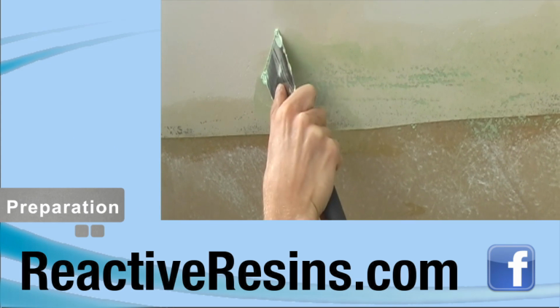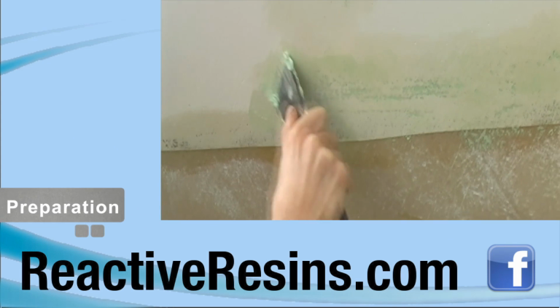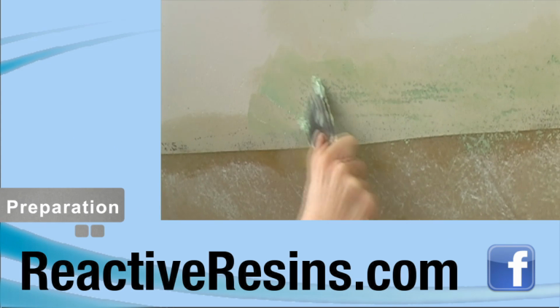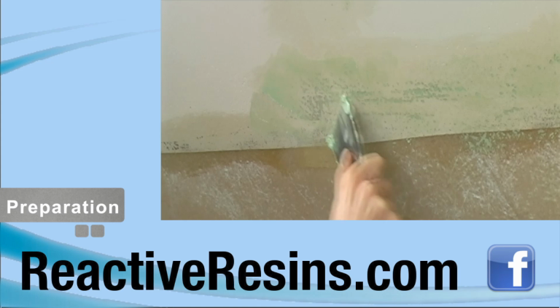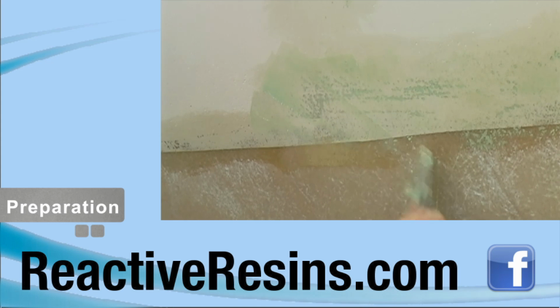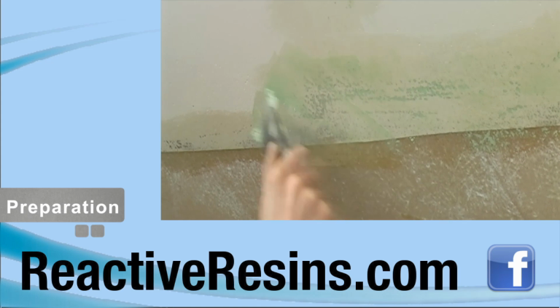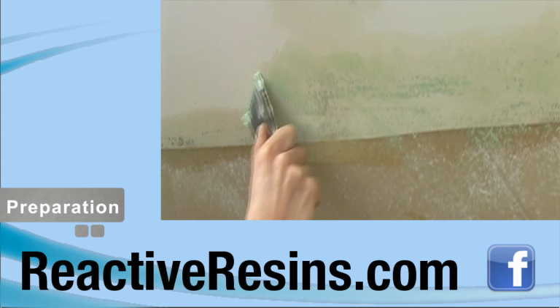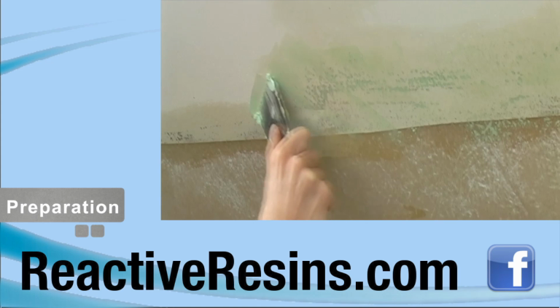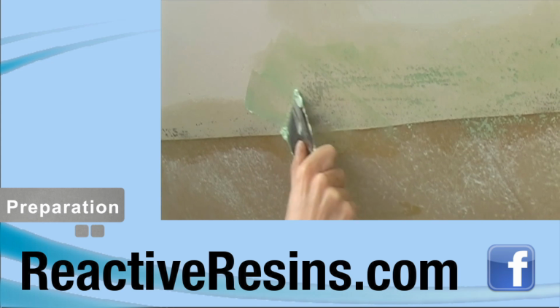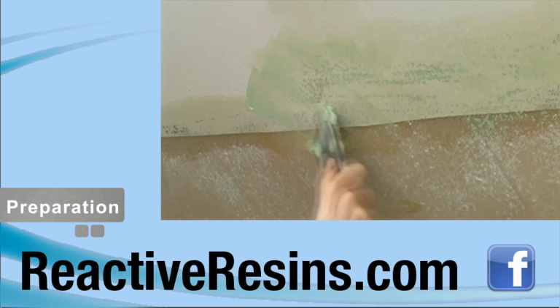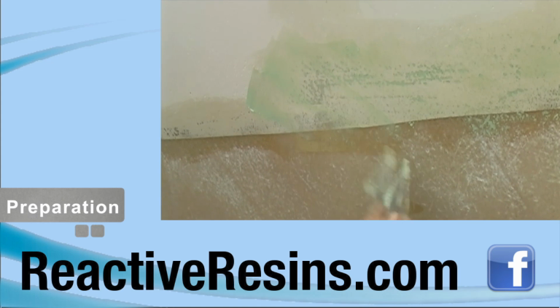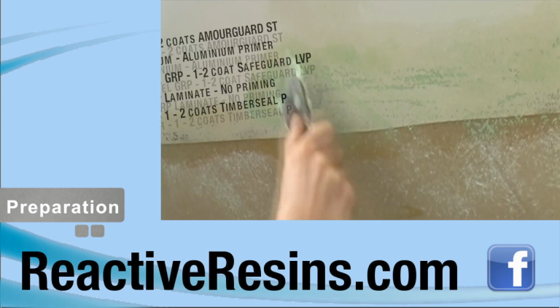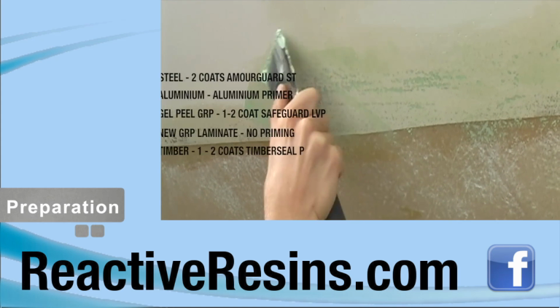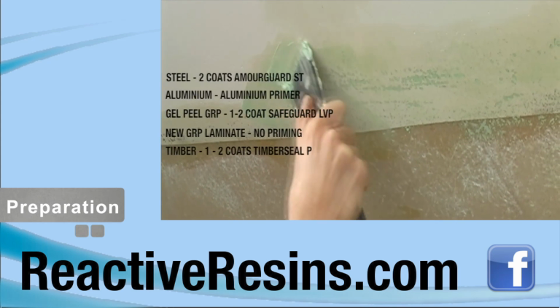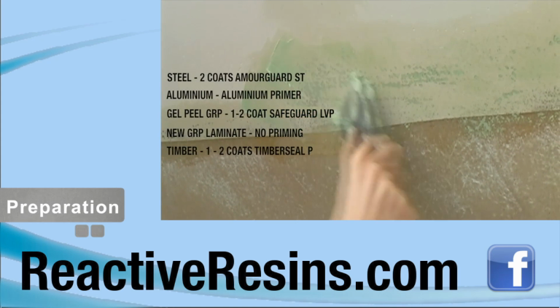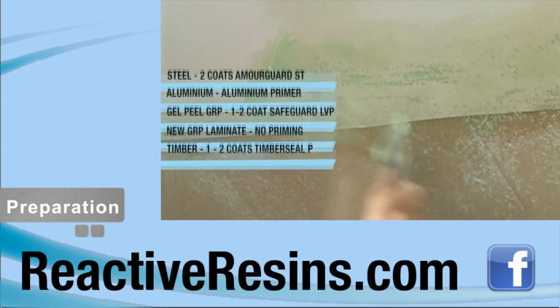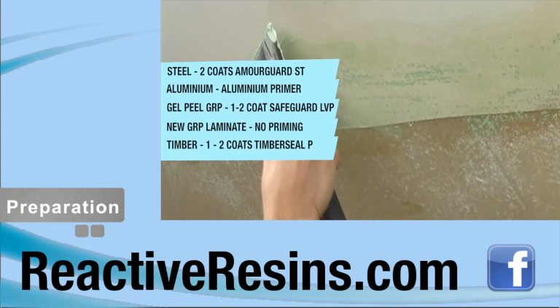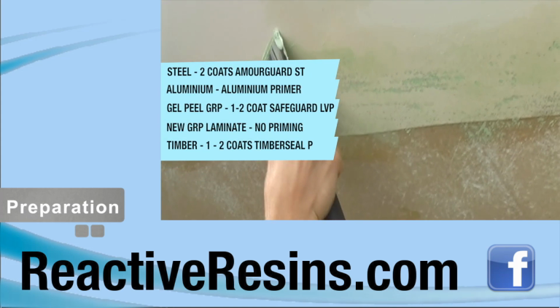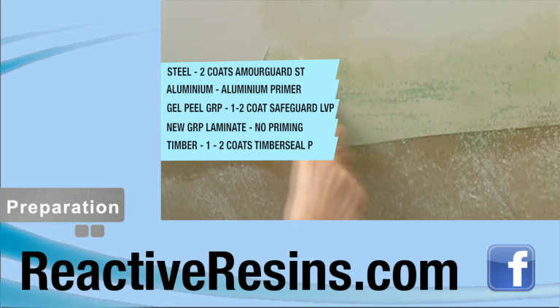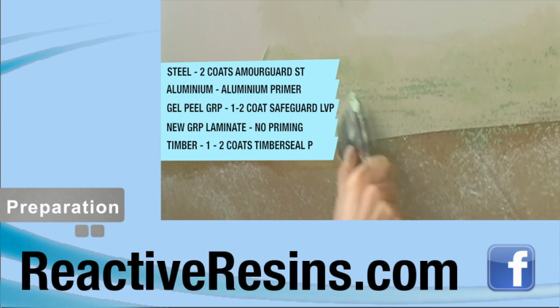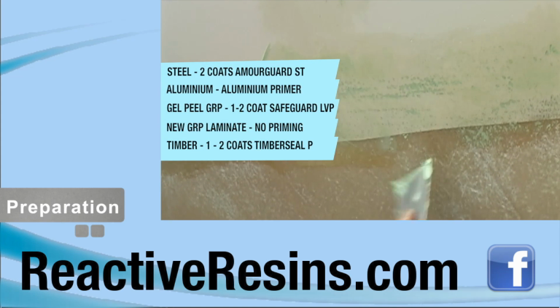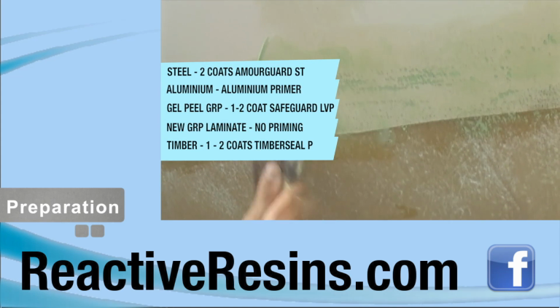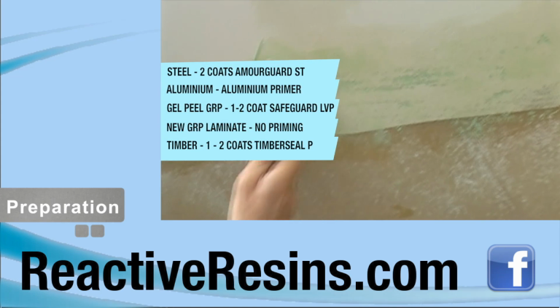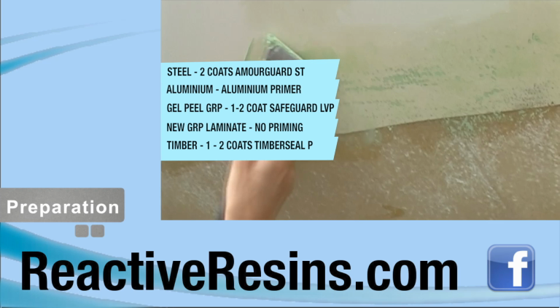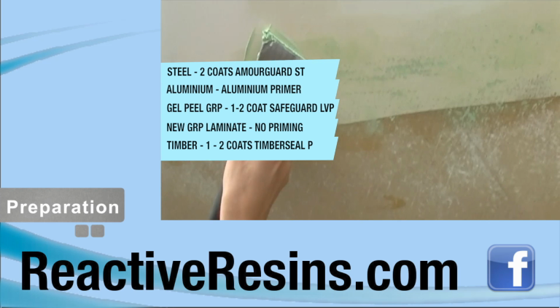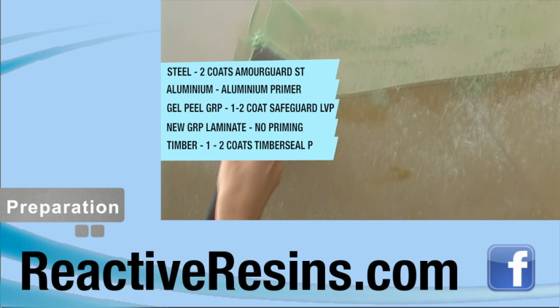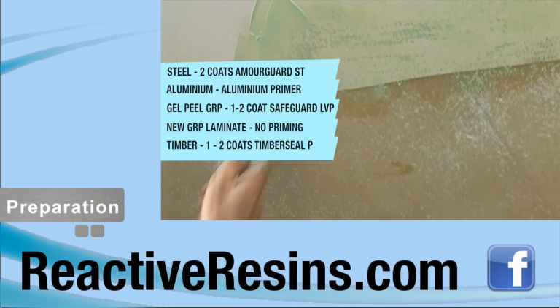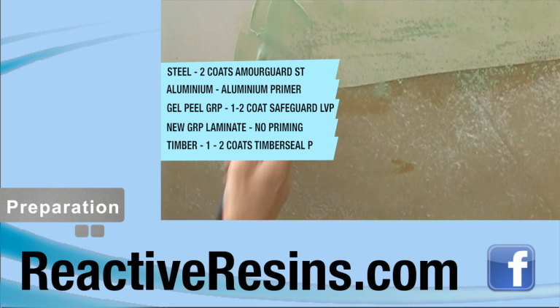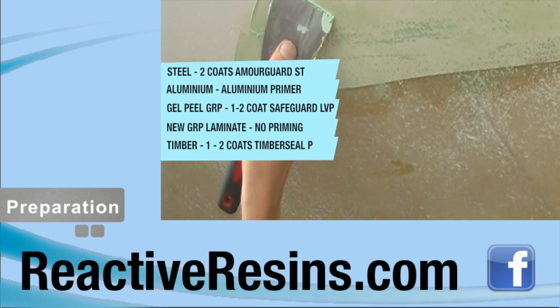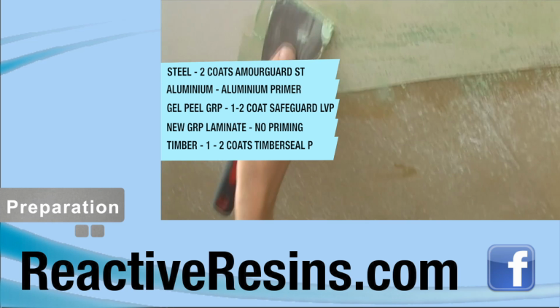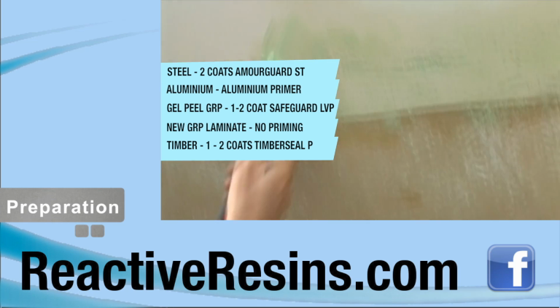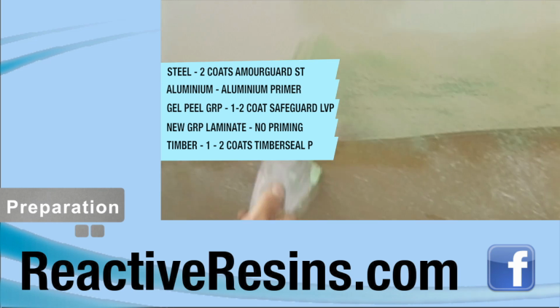However, the substrate must be clean, dry and free of grease or dust. Different substrates should be primed according to this handy table.